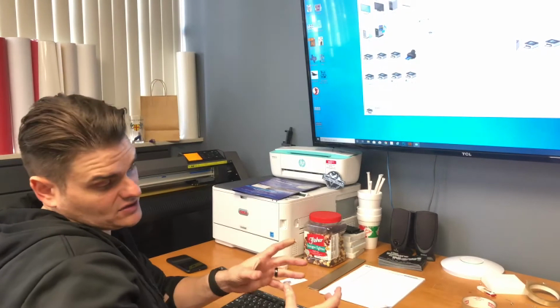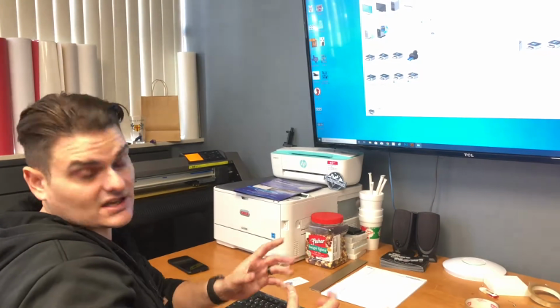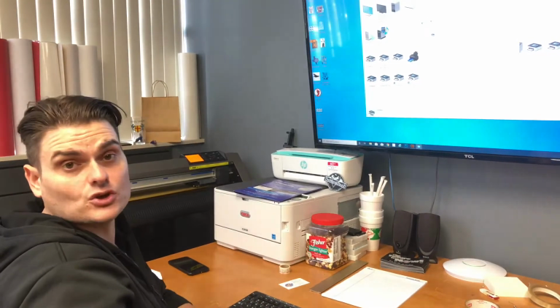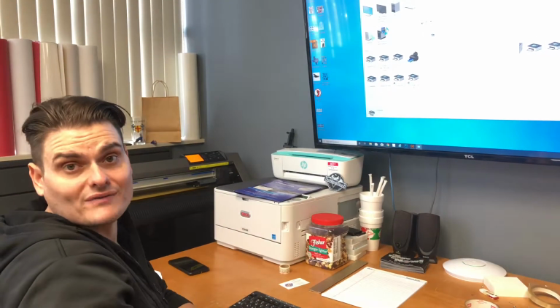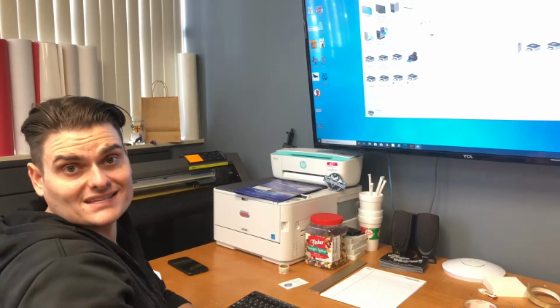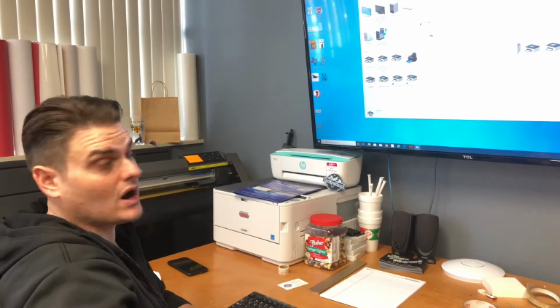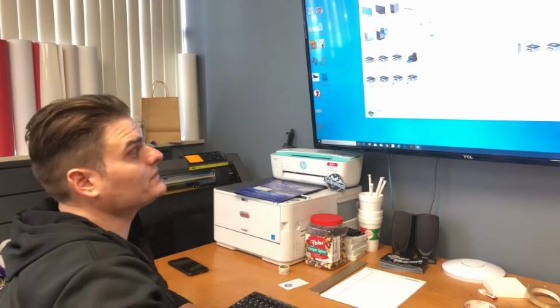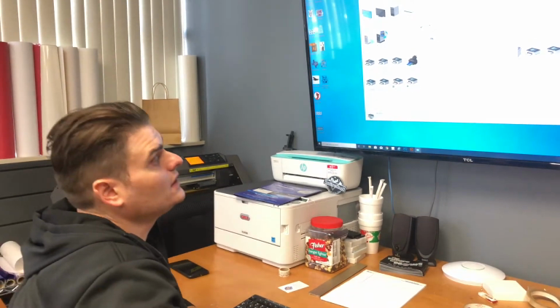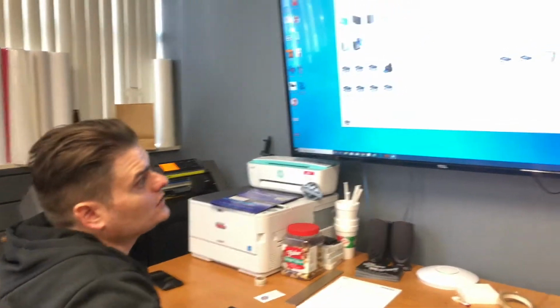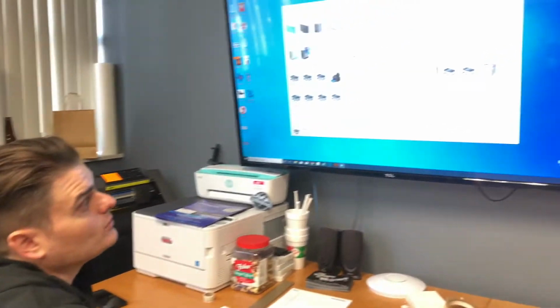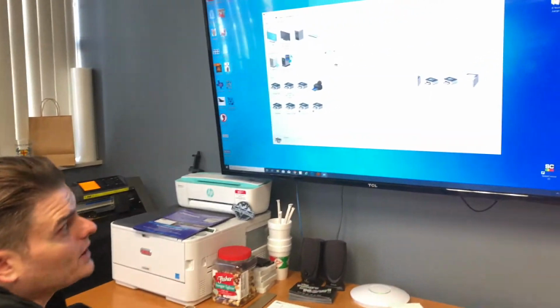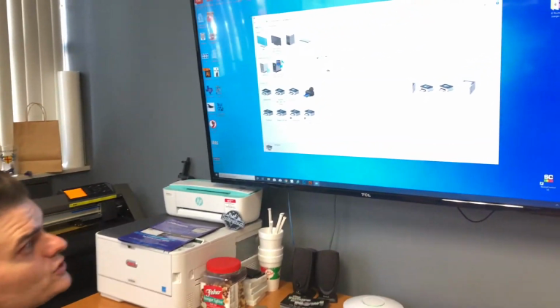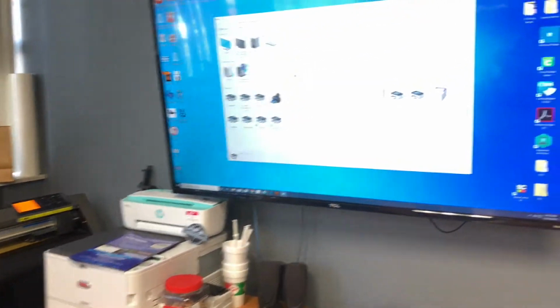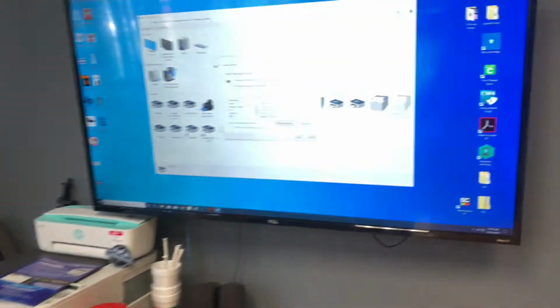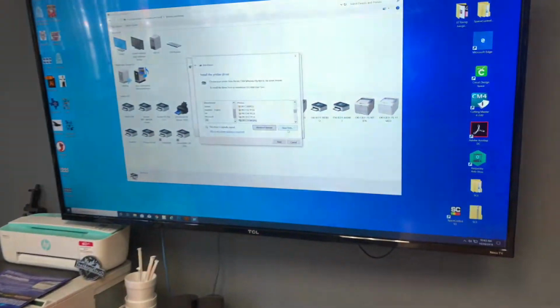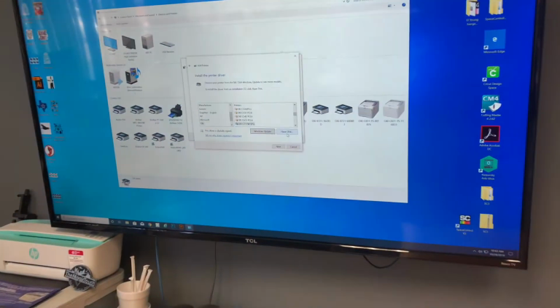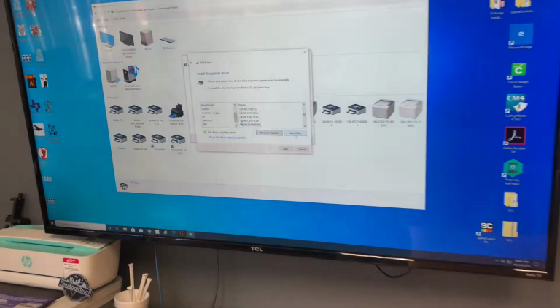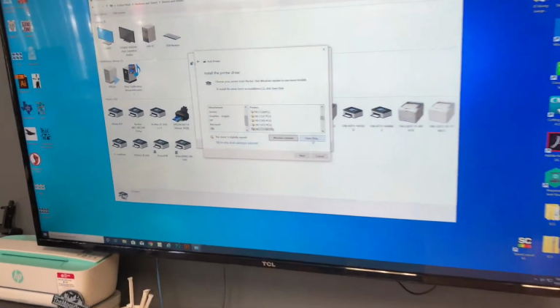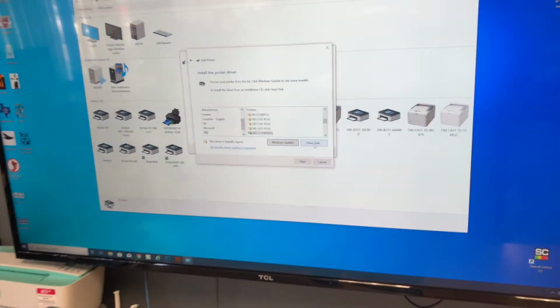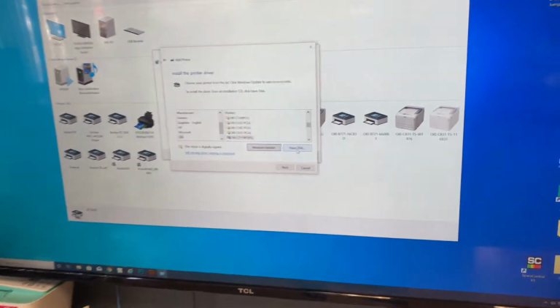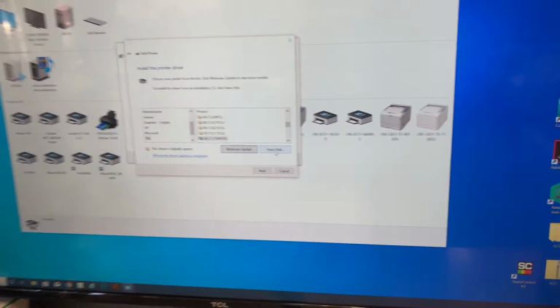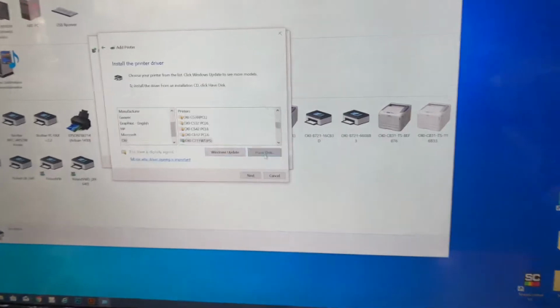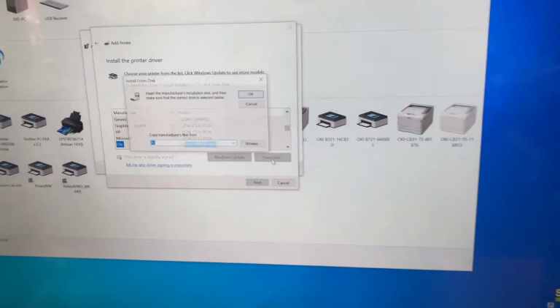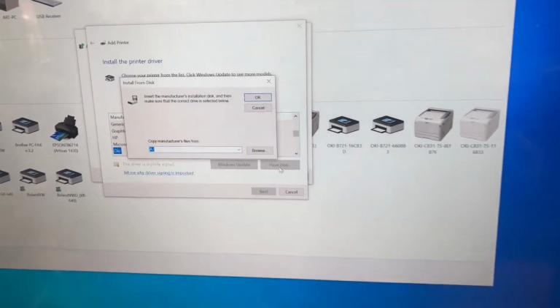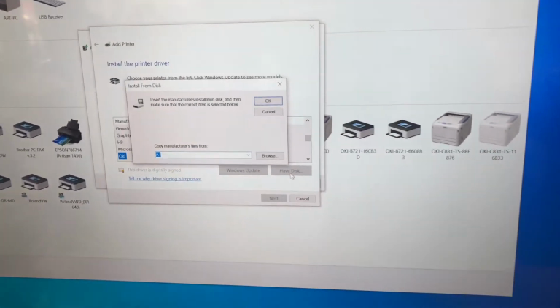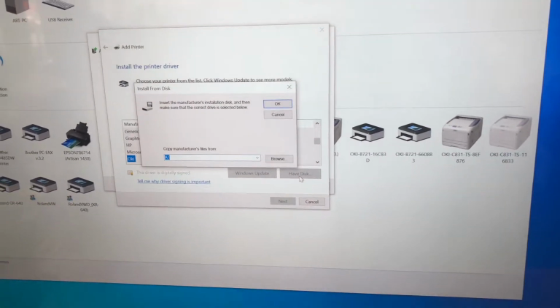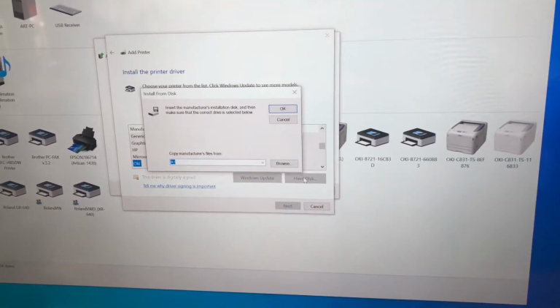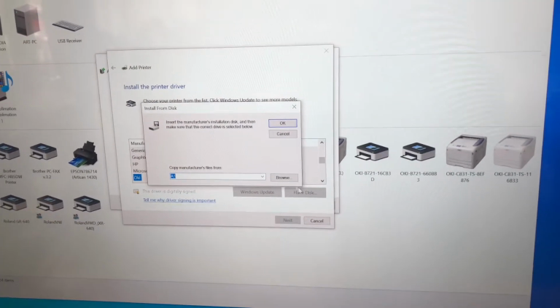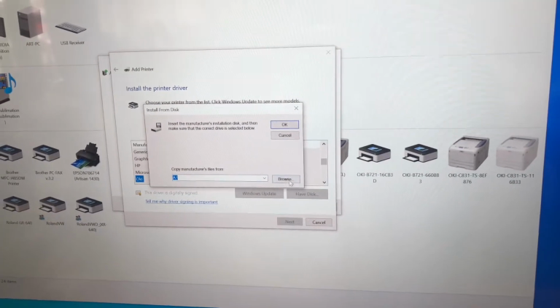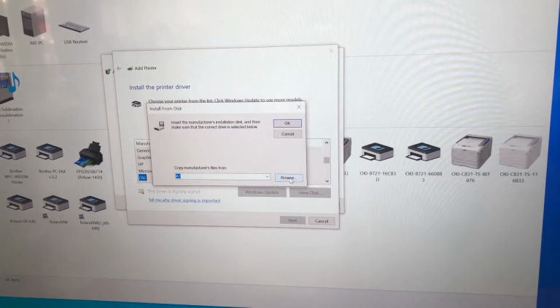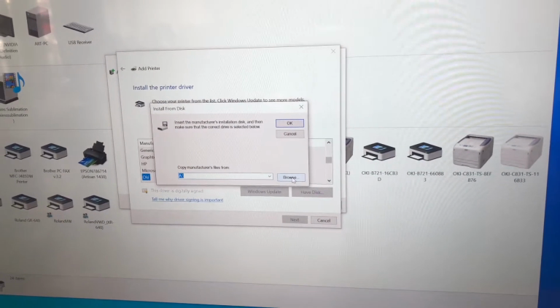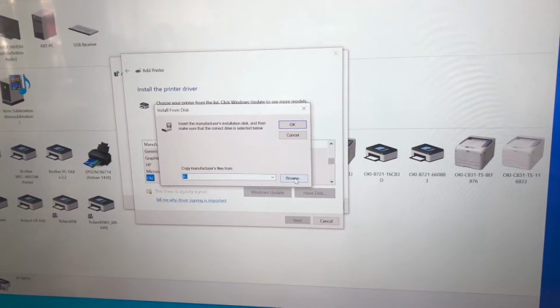Just in case you don't have a CD-ROM. But we do have one here, so we're gonna hit 'Have Disk' and then we're gonna hit 'Browse.'